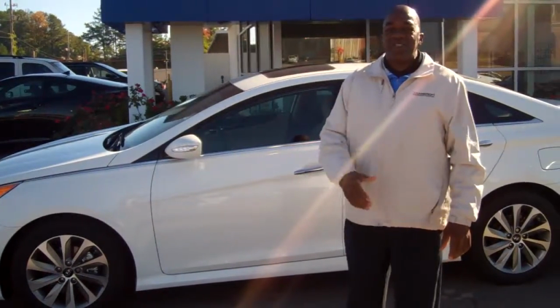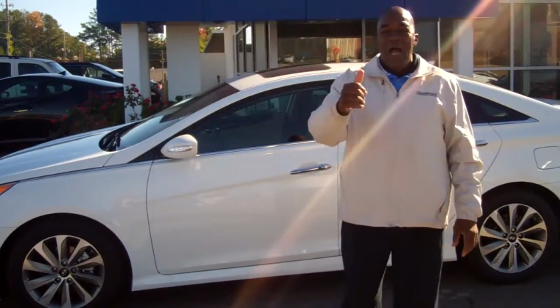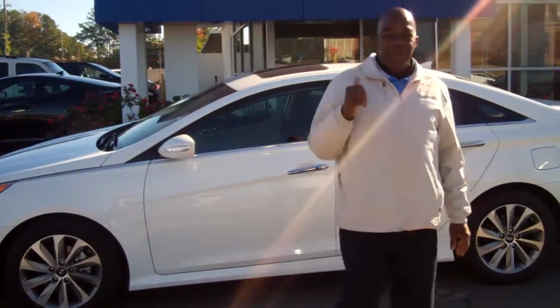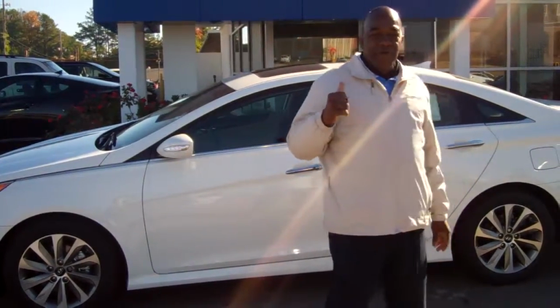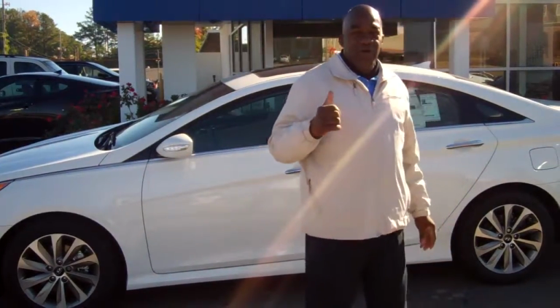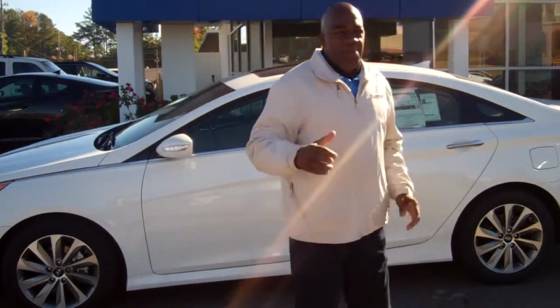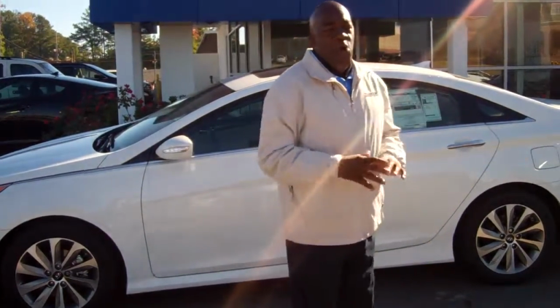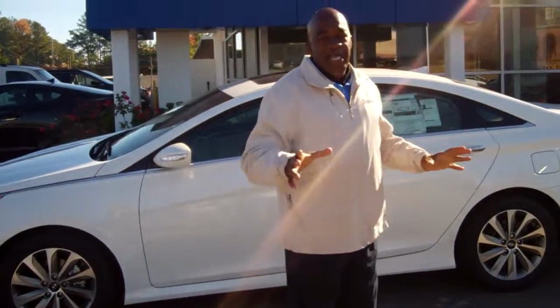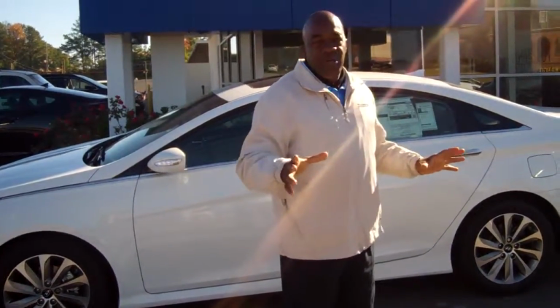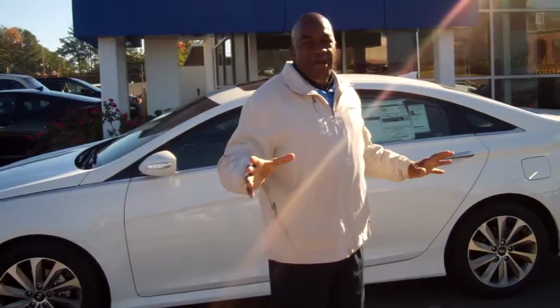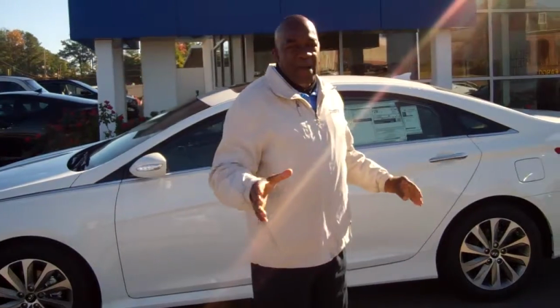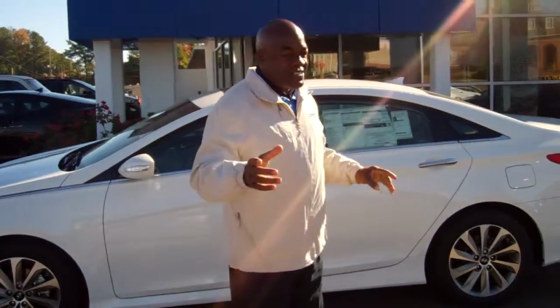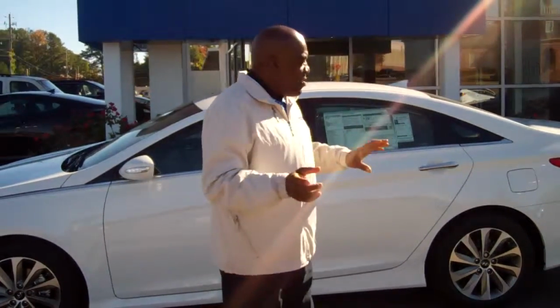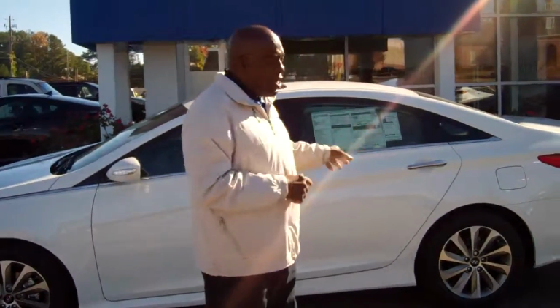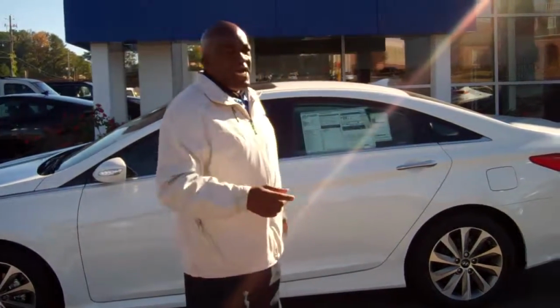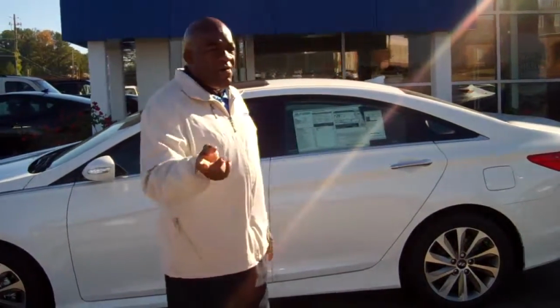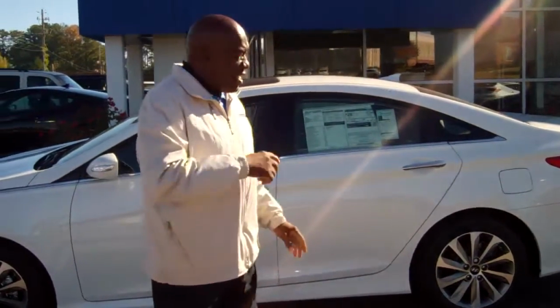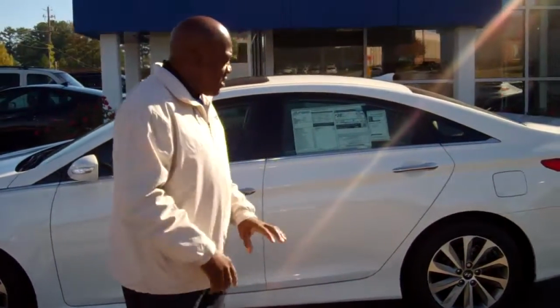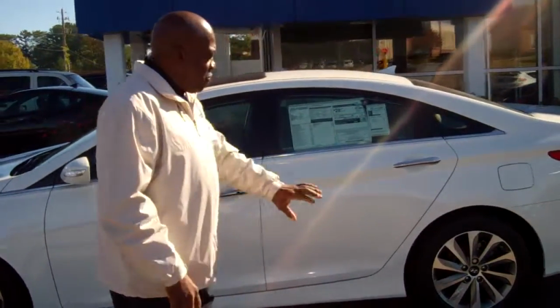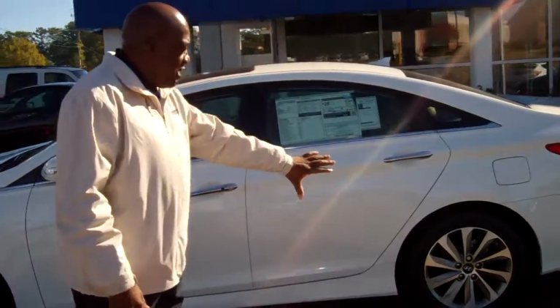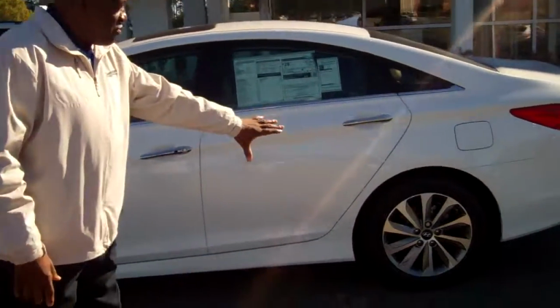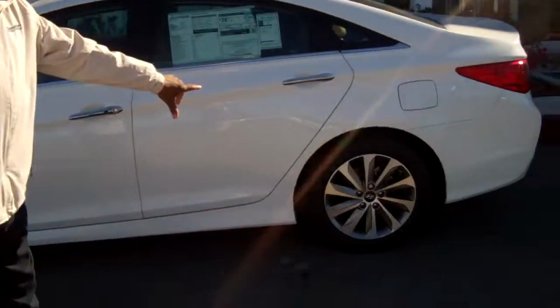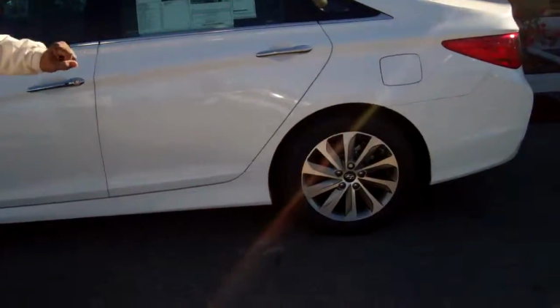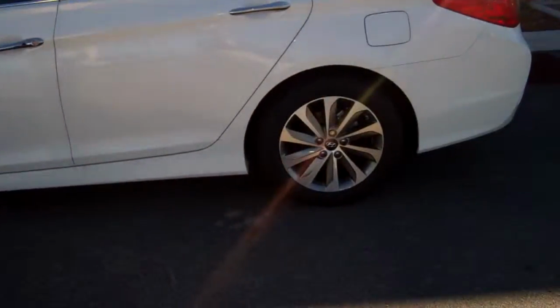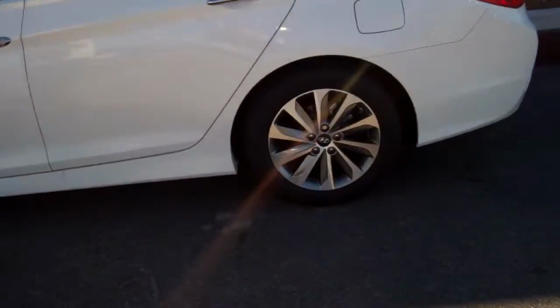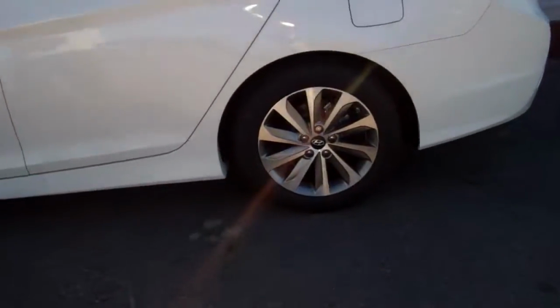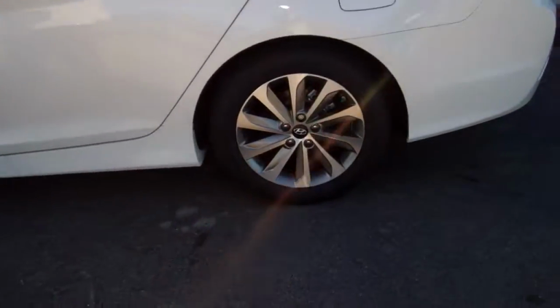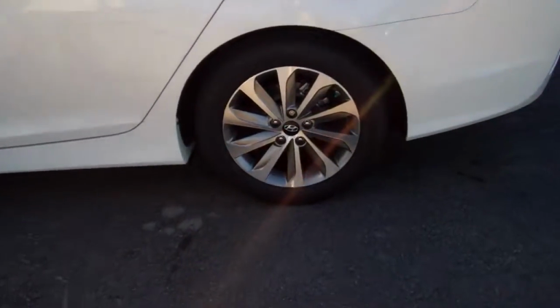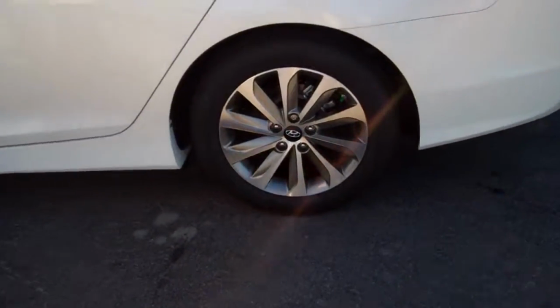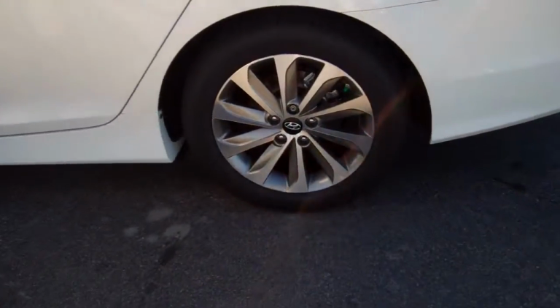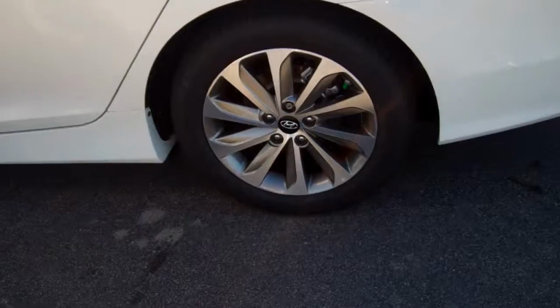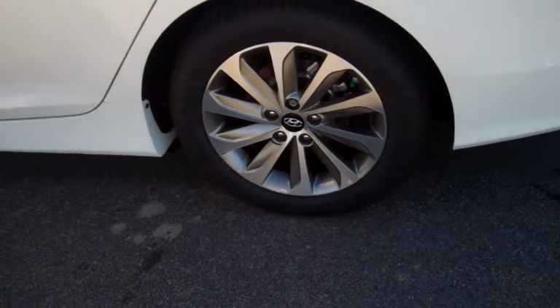This is a white vehicle — pearl white, just like you inquired about. The same one. Take a look at the wheels on this baby. It's outstanding.